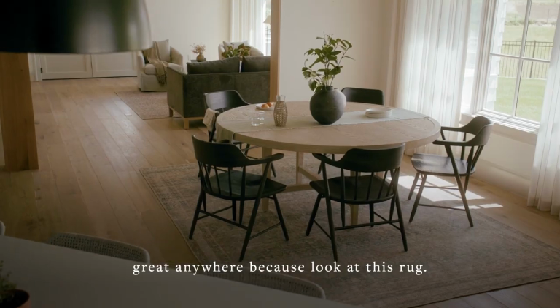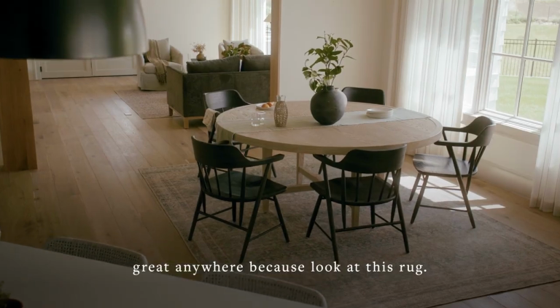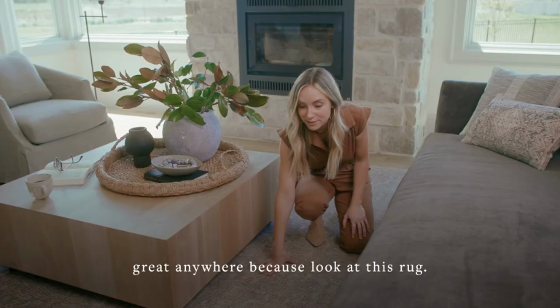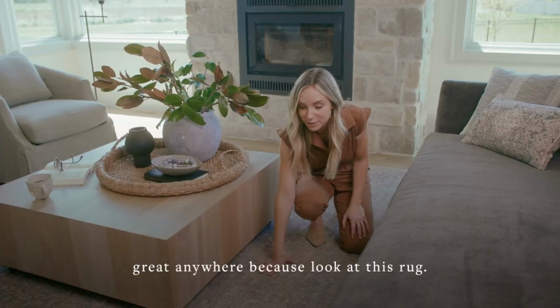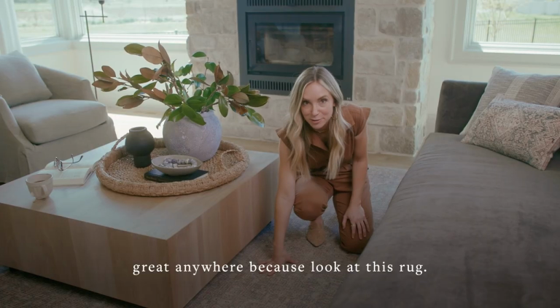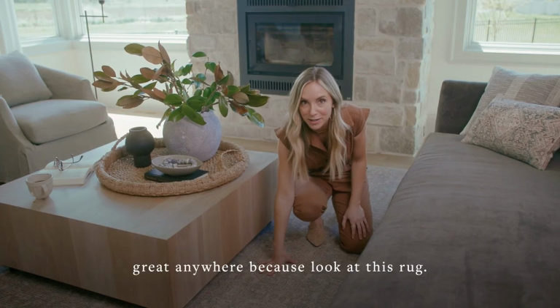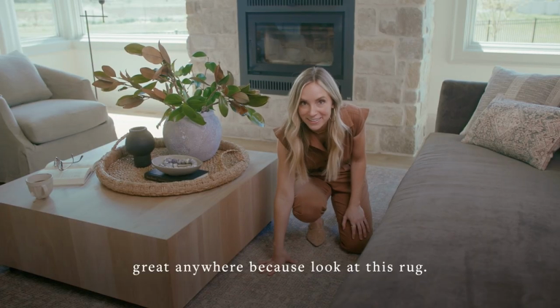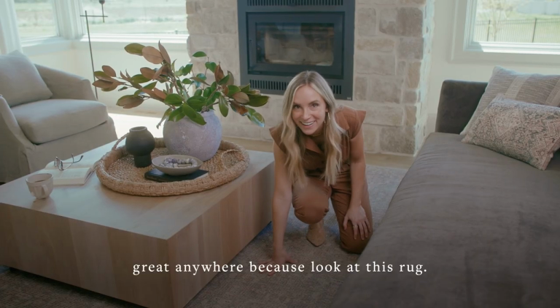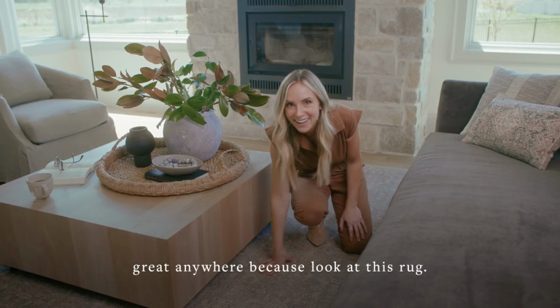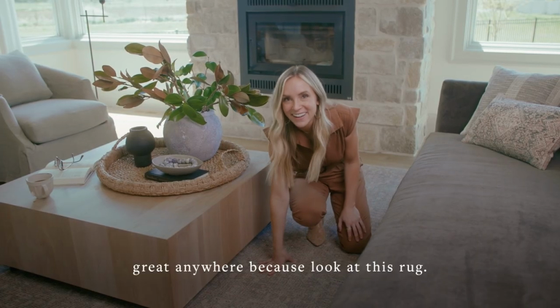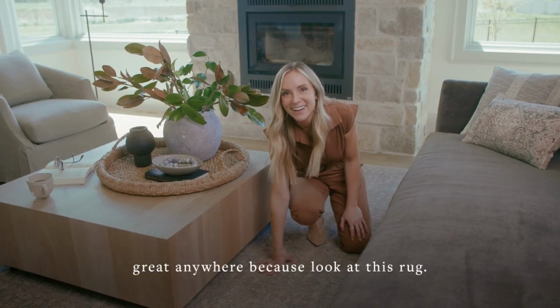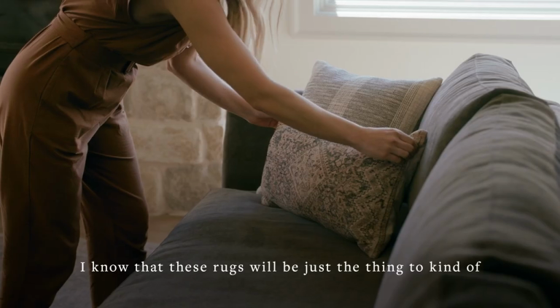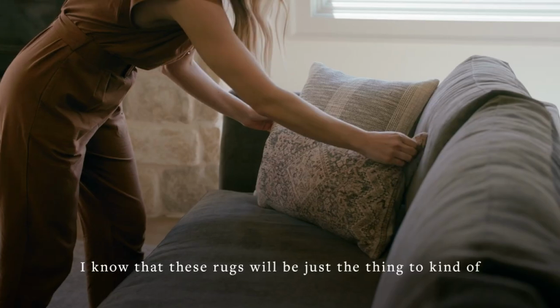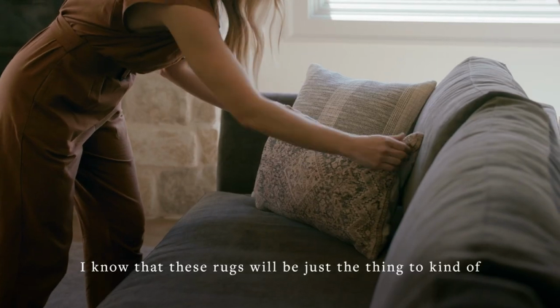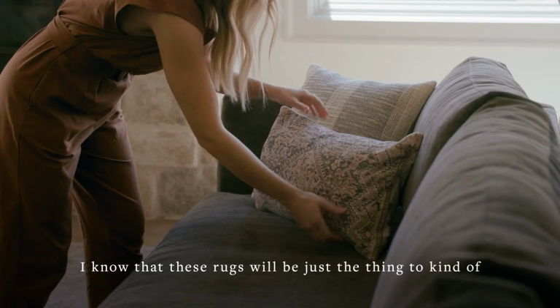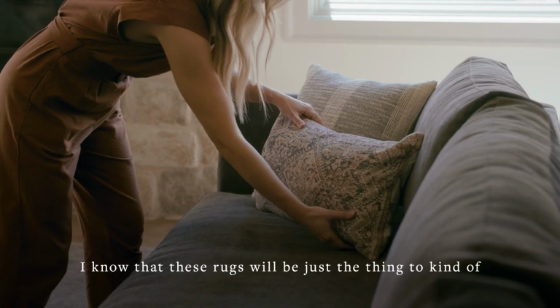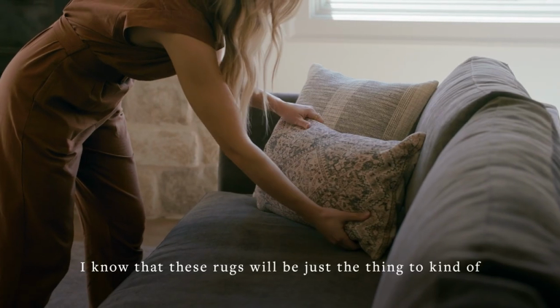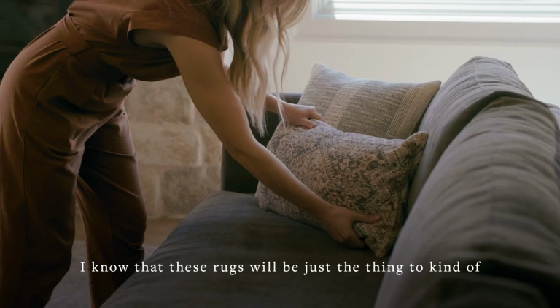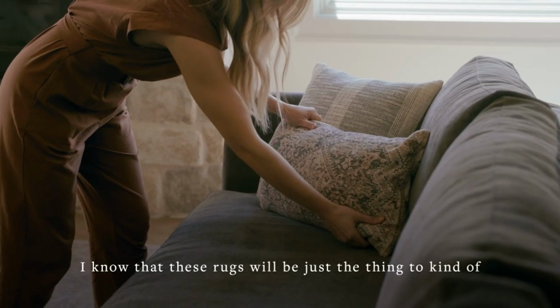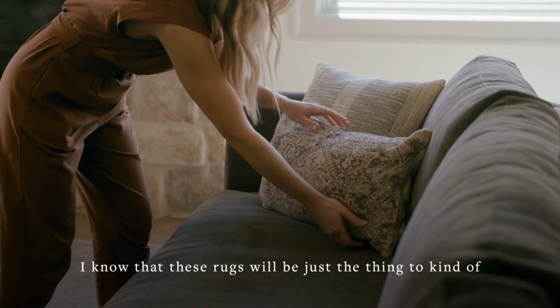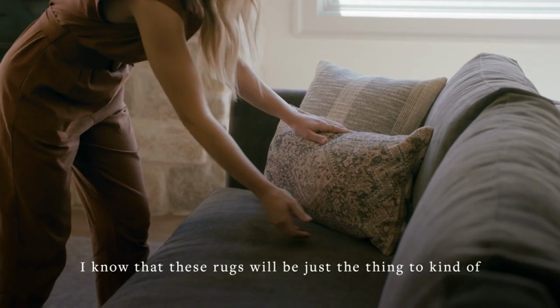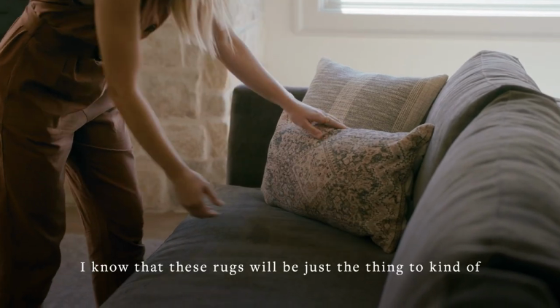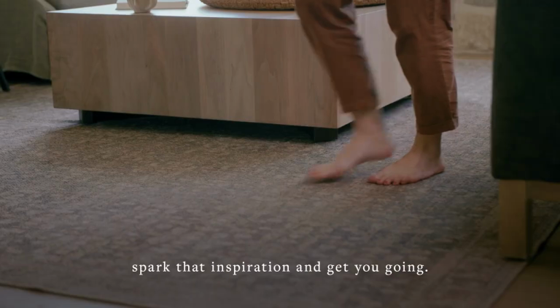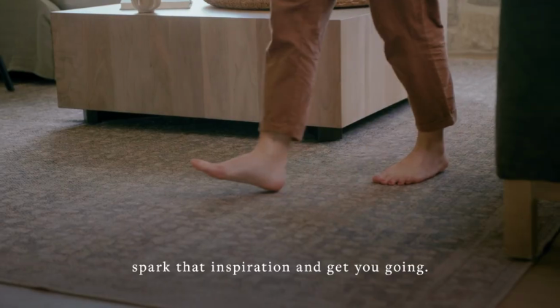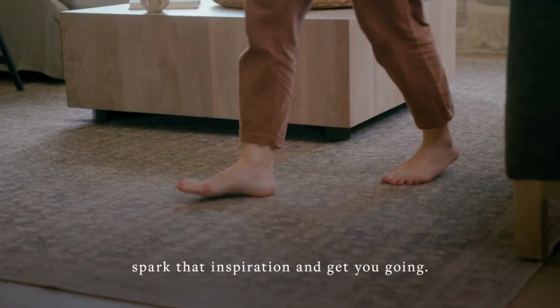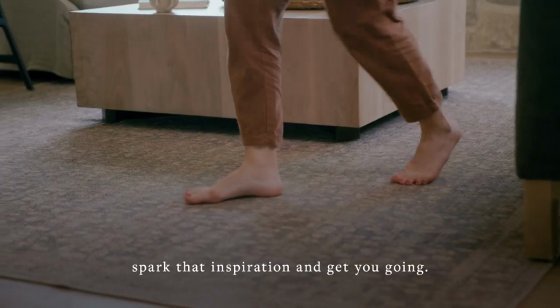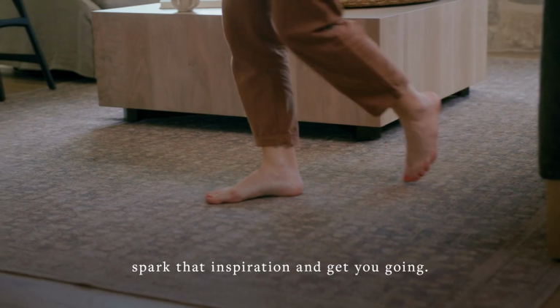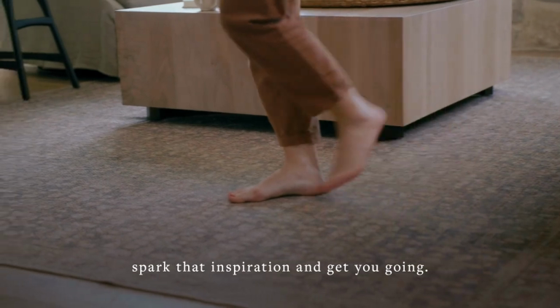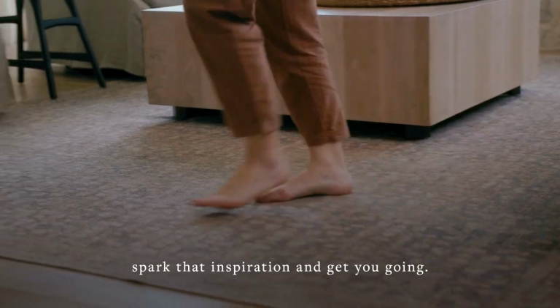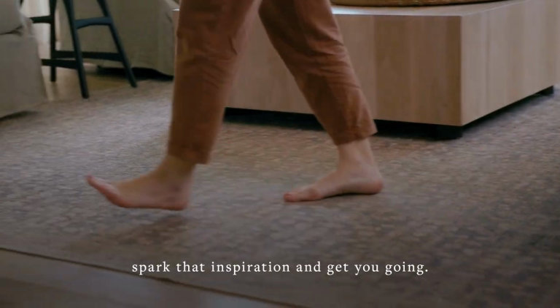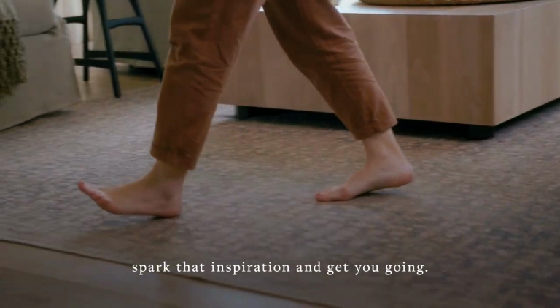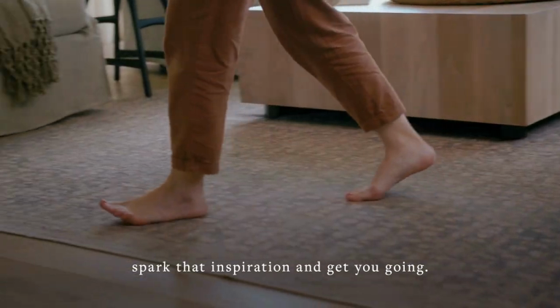Because look at this rug — I know that these rugs will be just the thing to spark that inspiration and get you going.